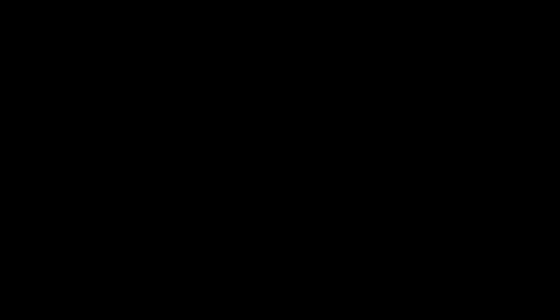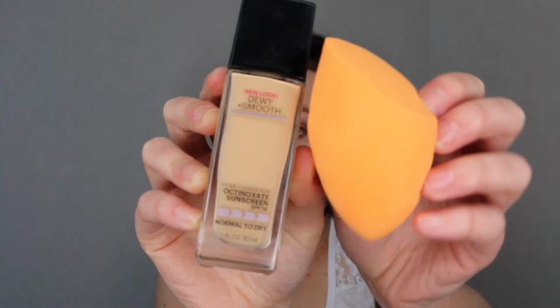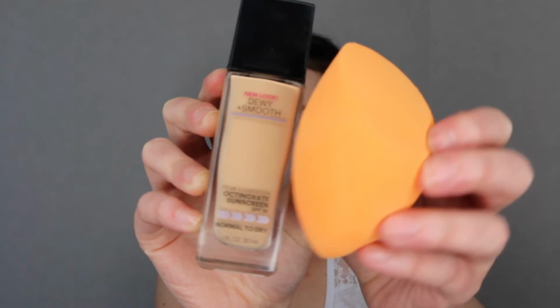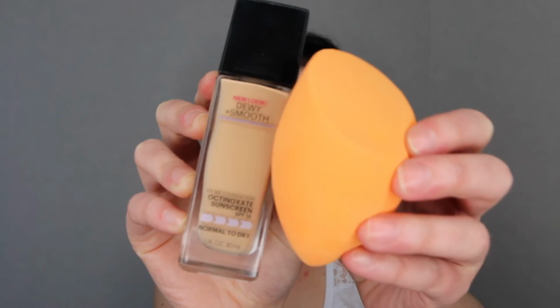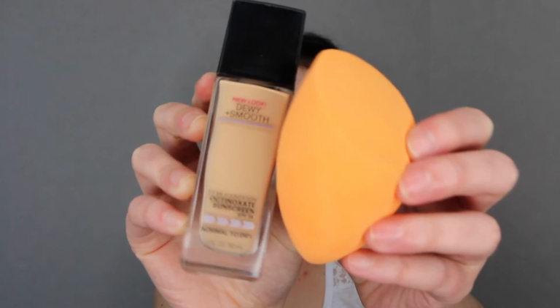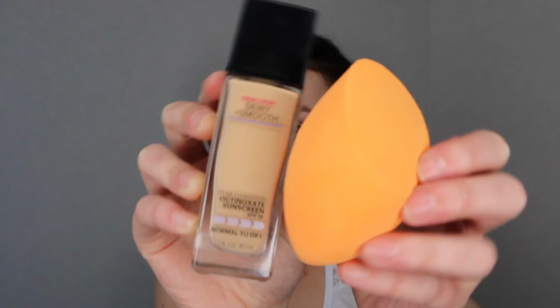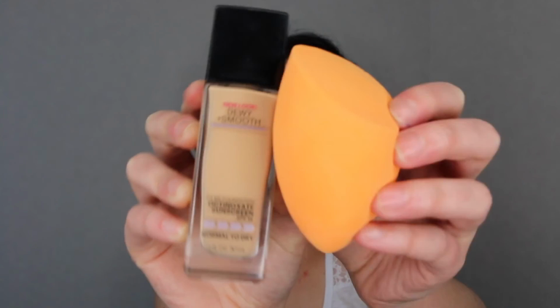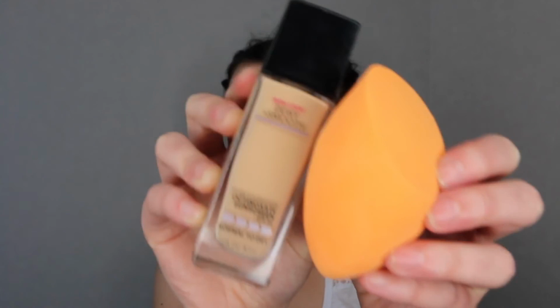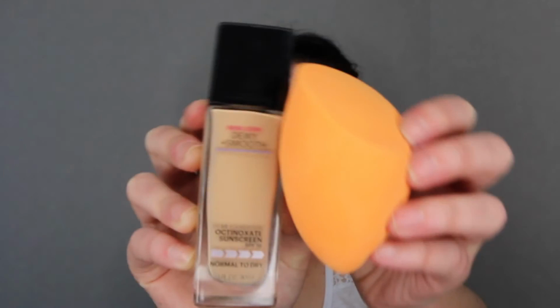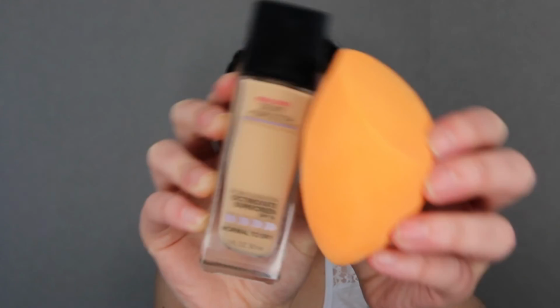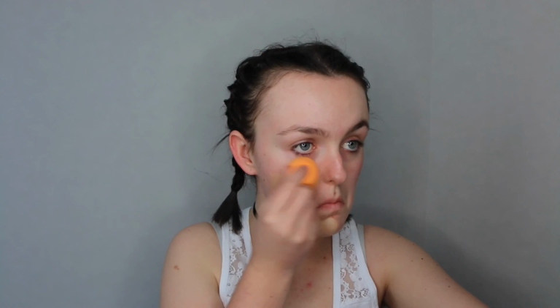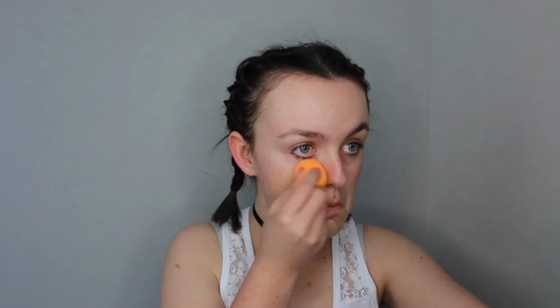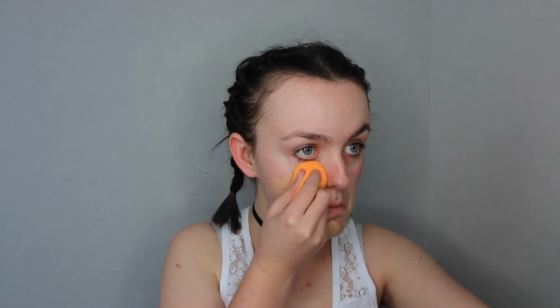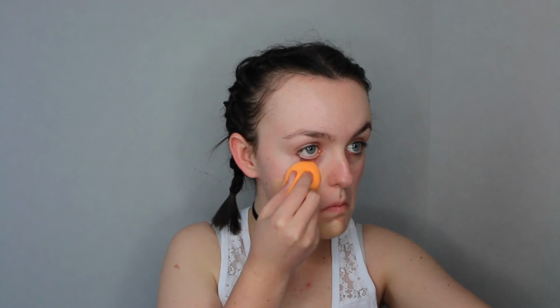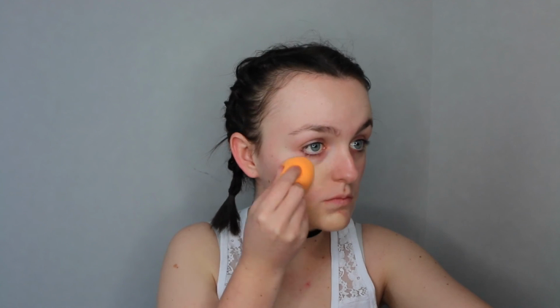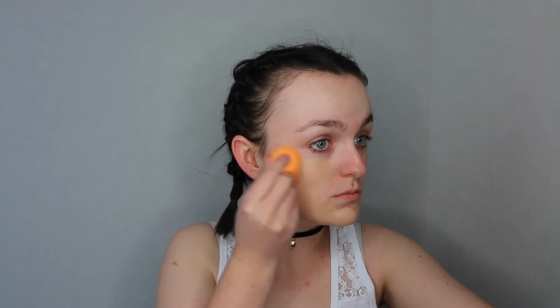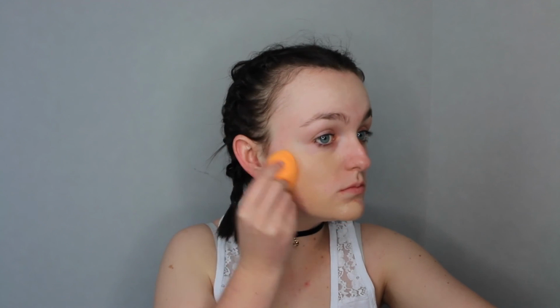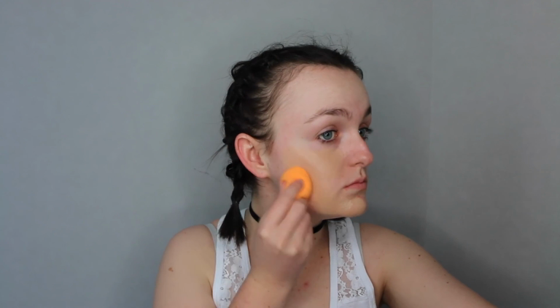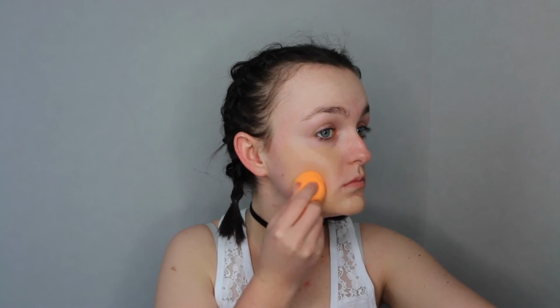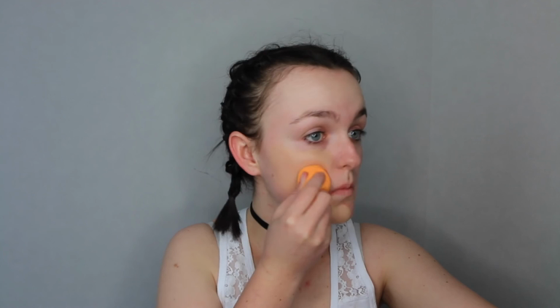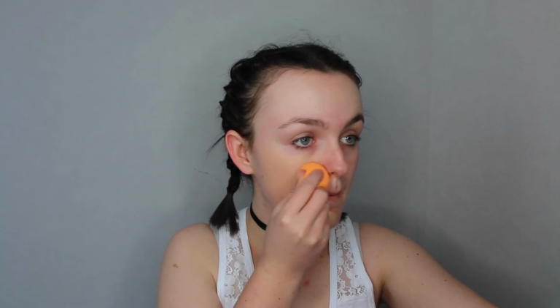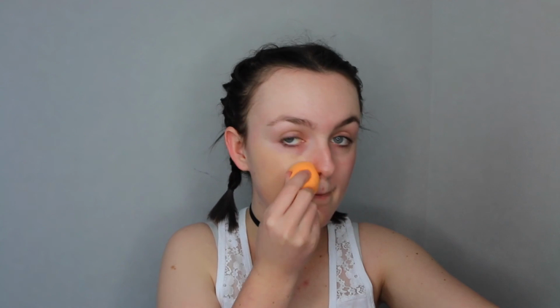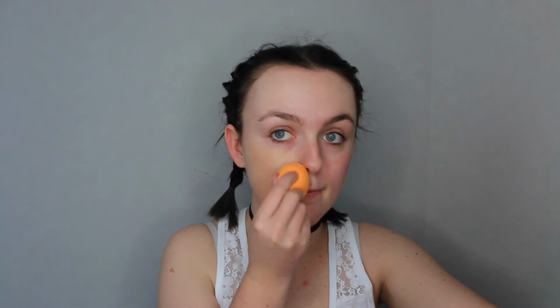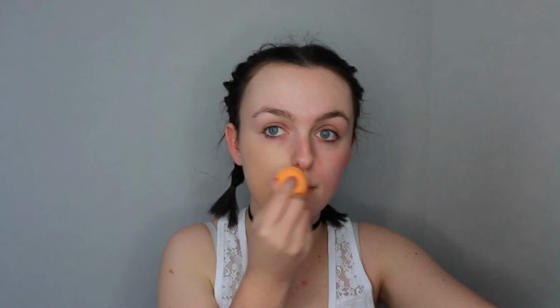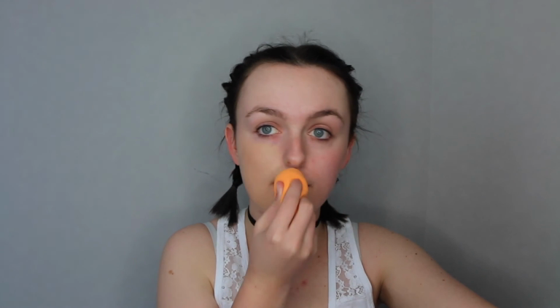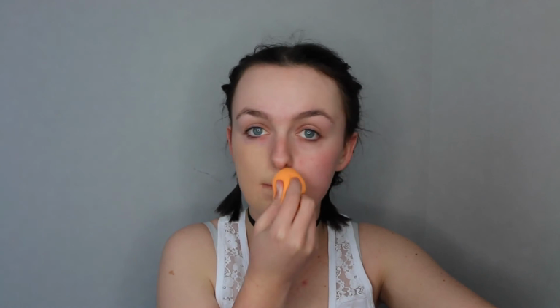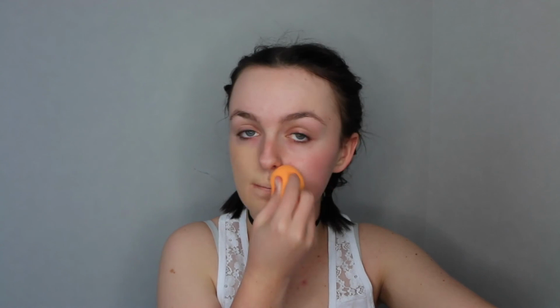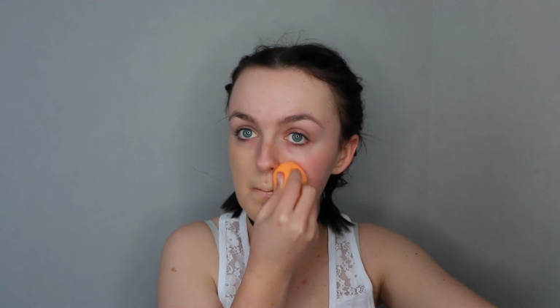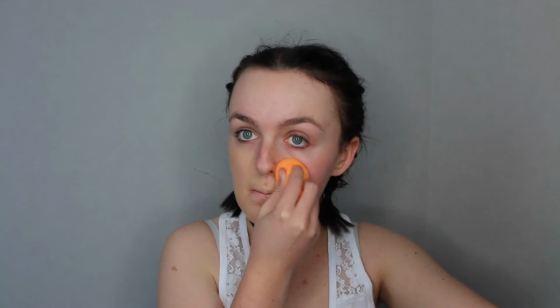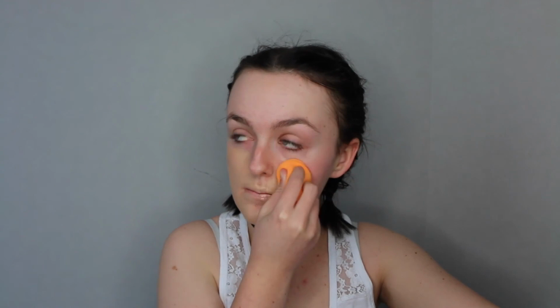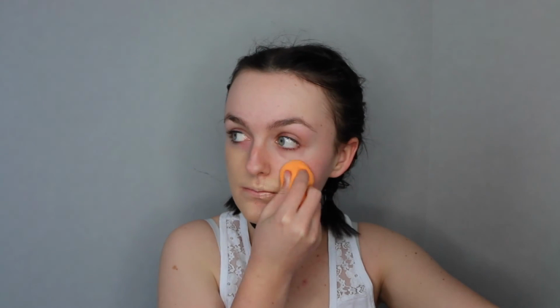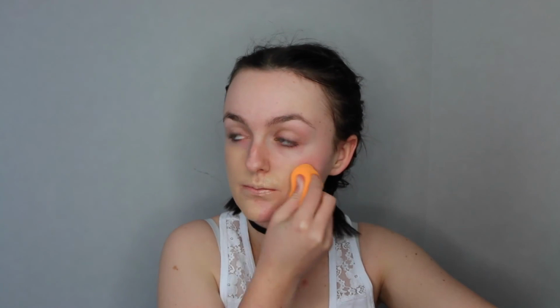So first off I'm just taking foundation and a sponge and popping that all over my face. This is the Maybelline Fit Me foundation.